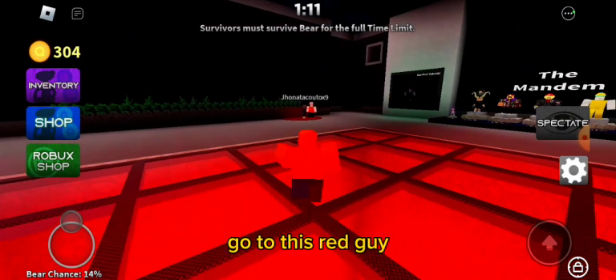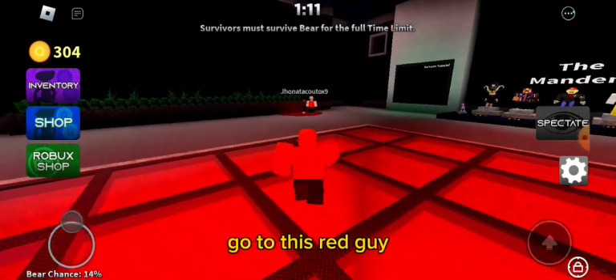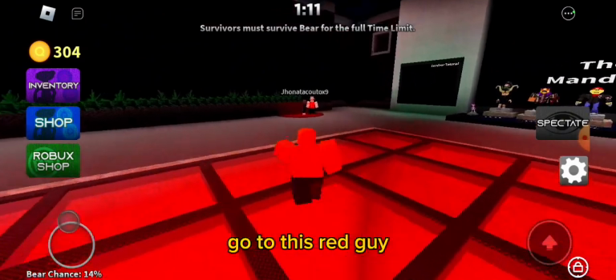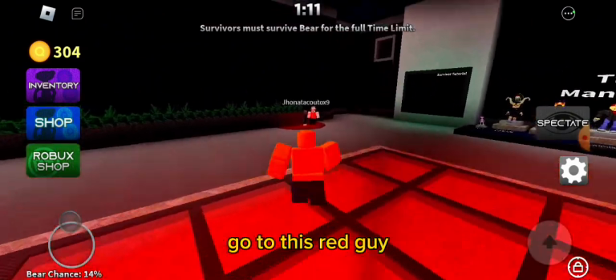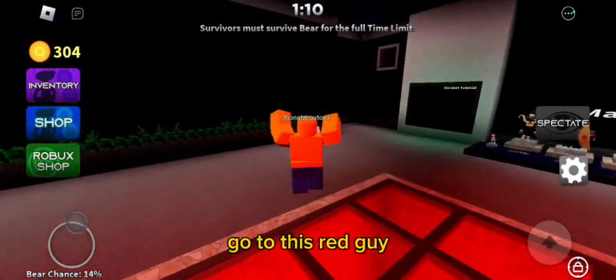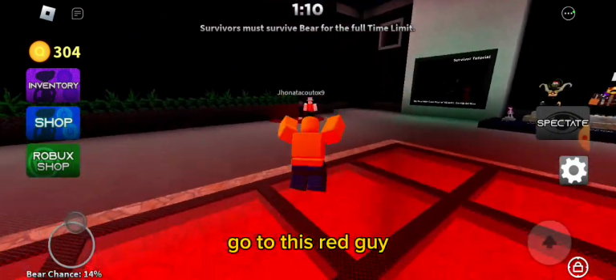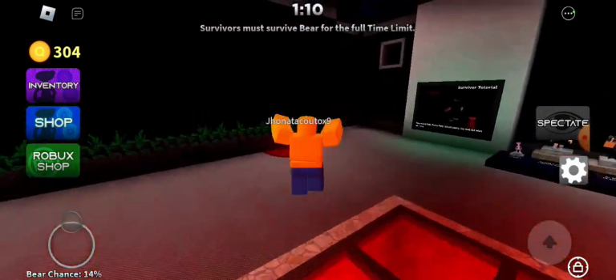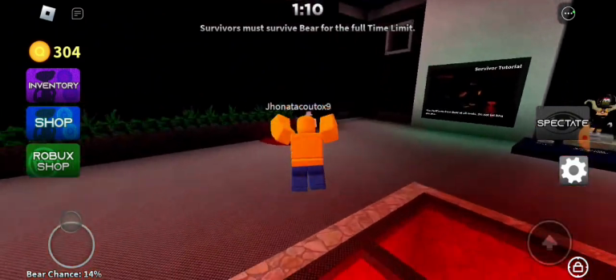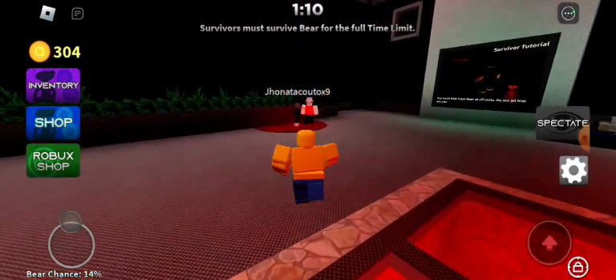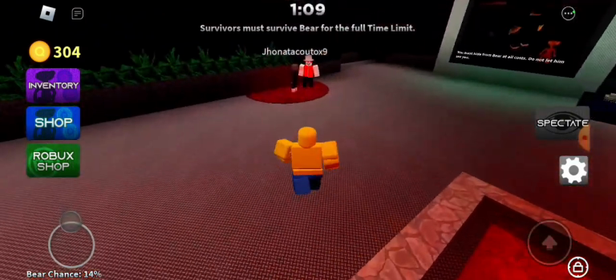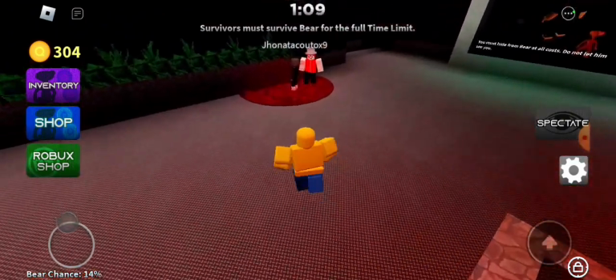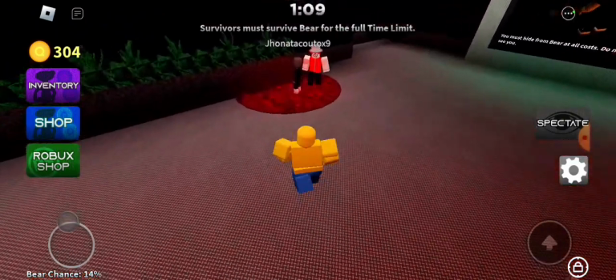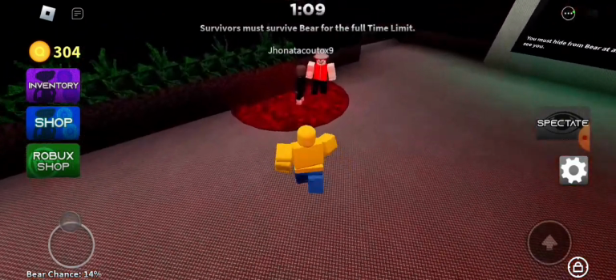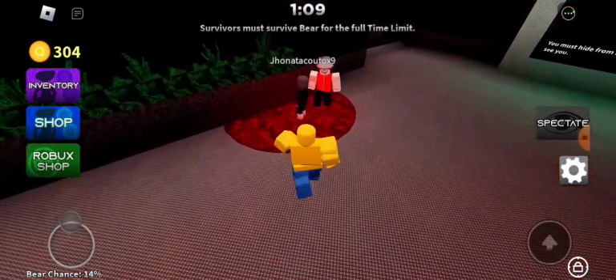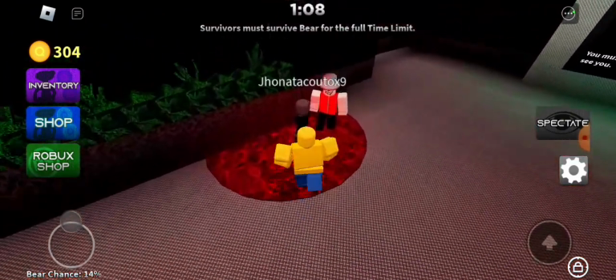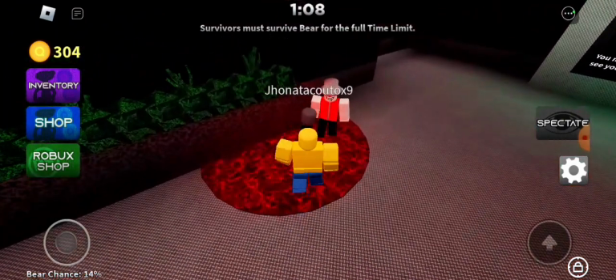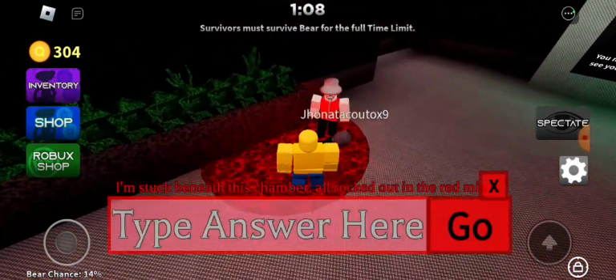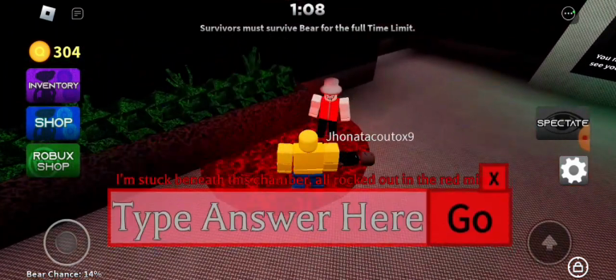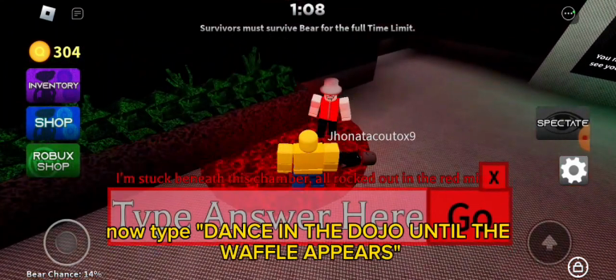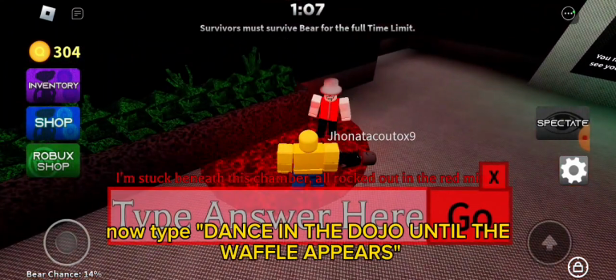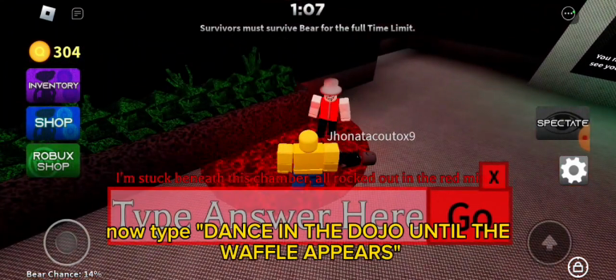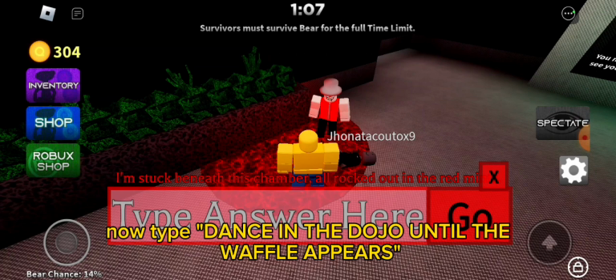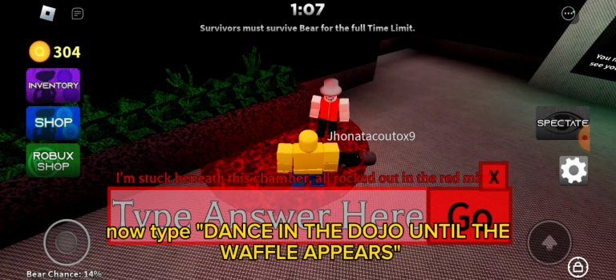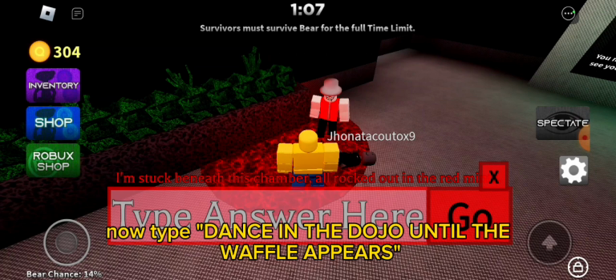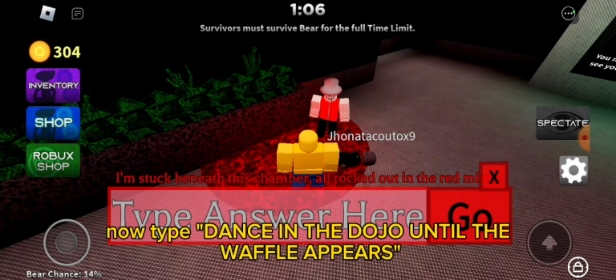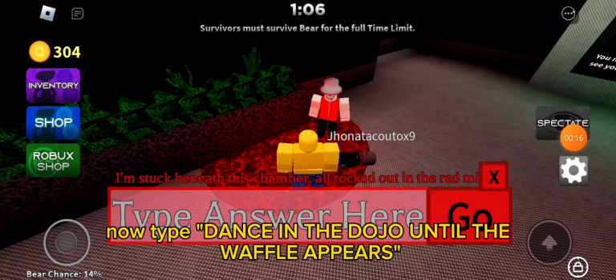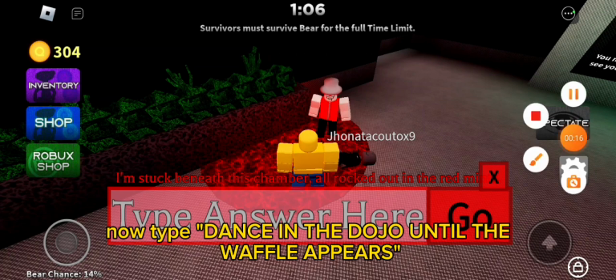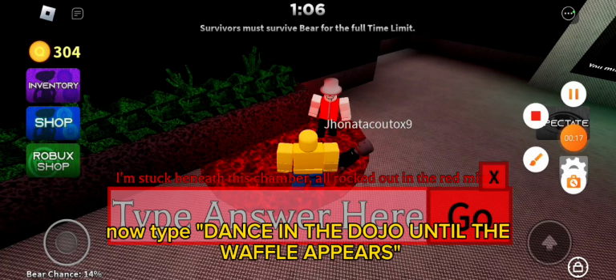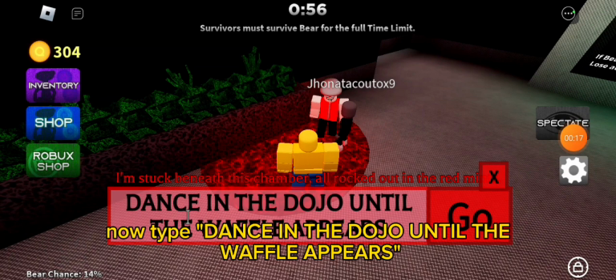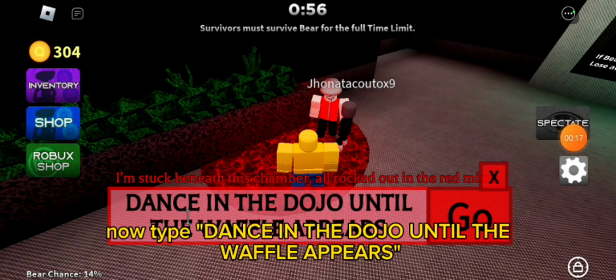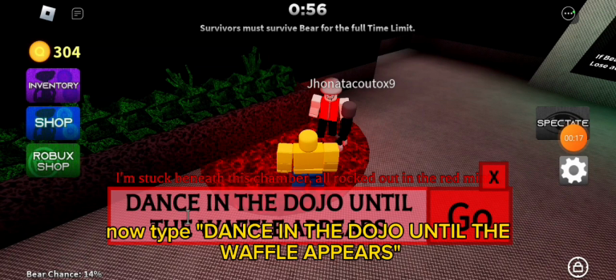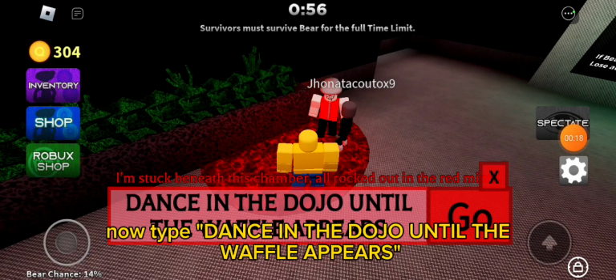Go to this red guy. Now type dance in the dojo until the waffle appears.